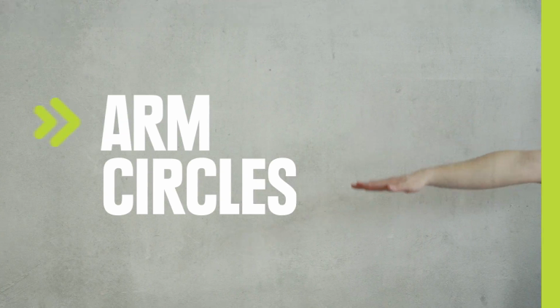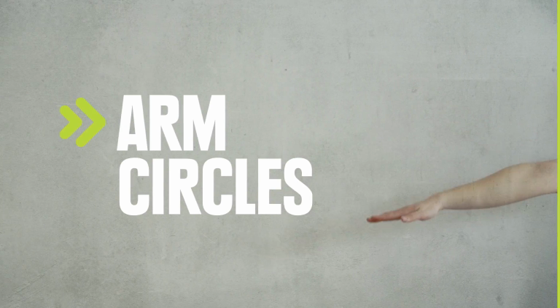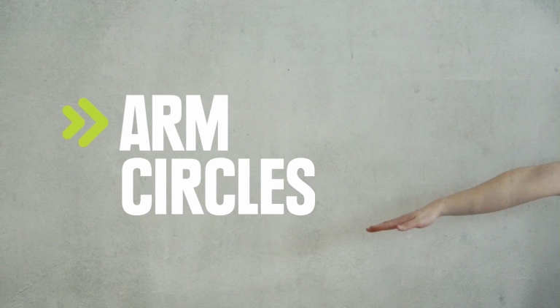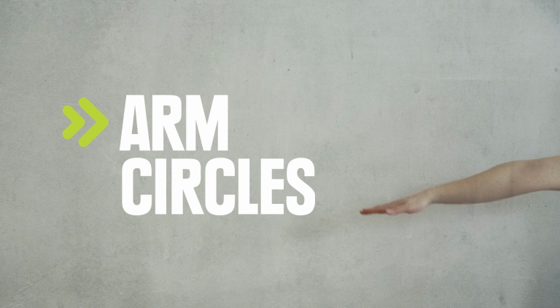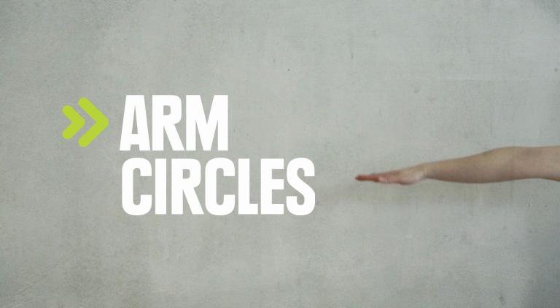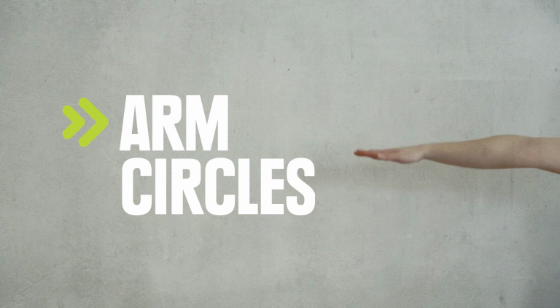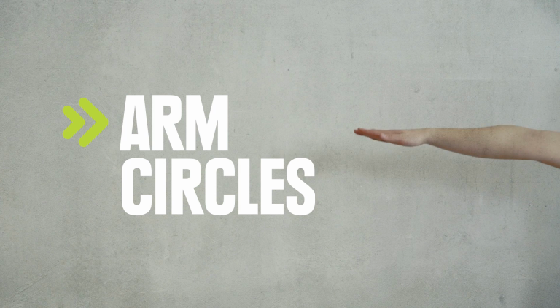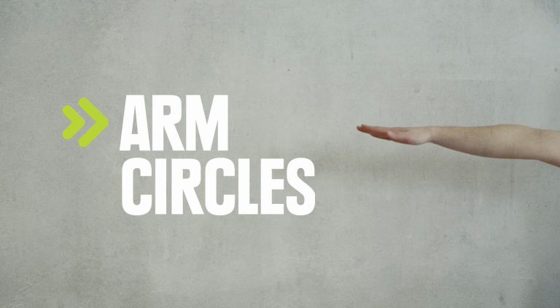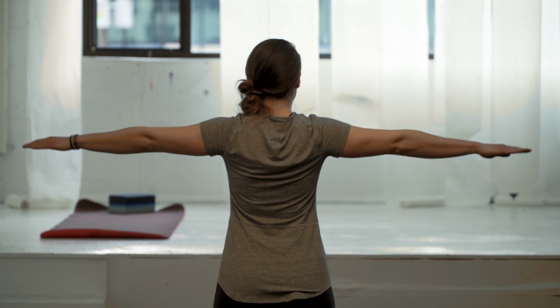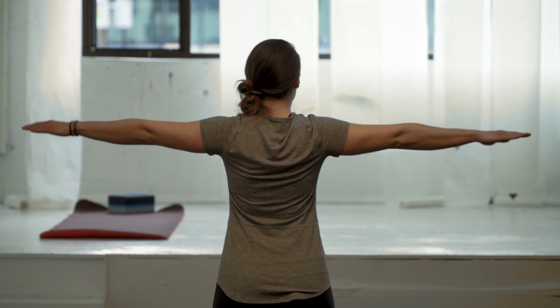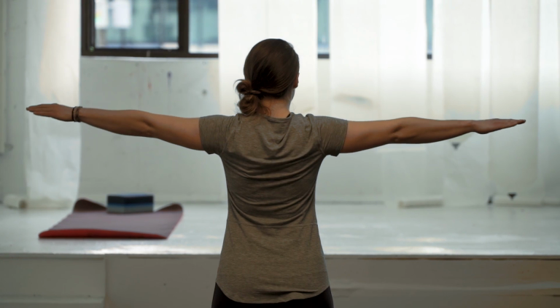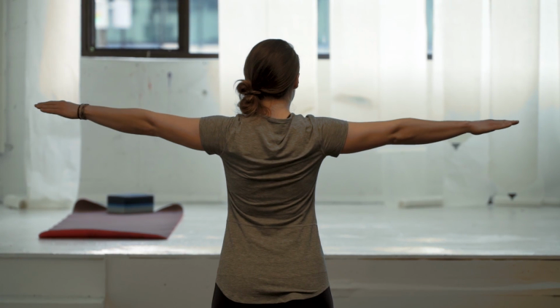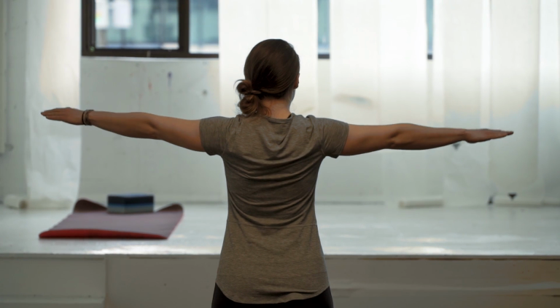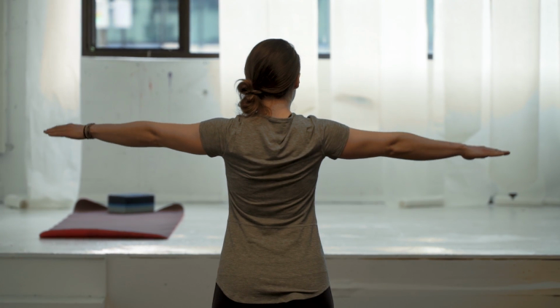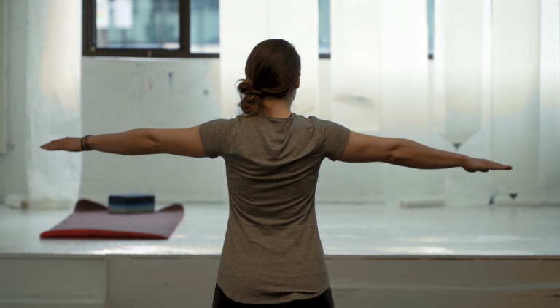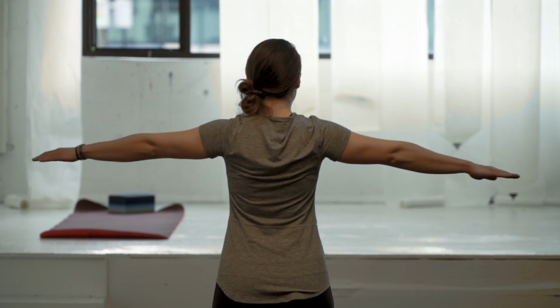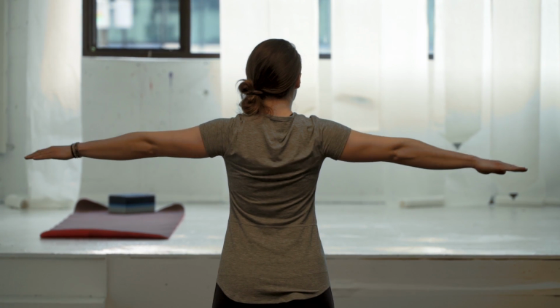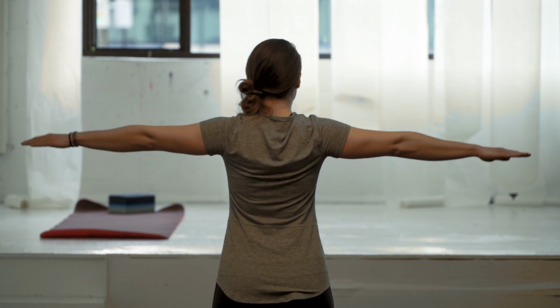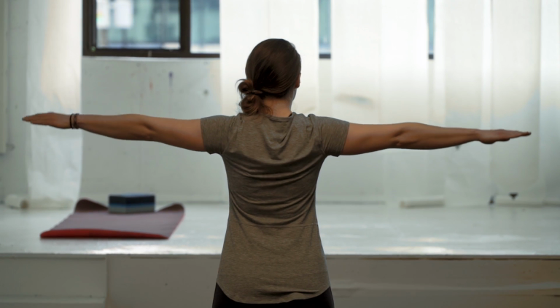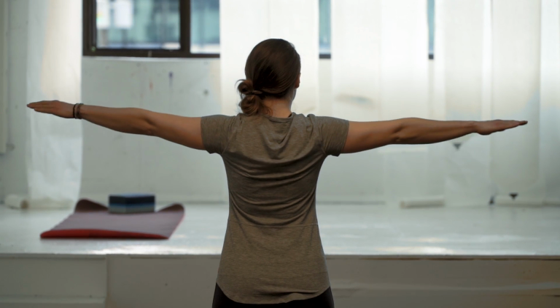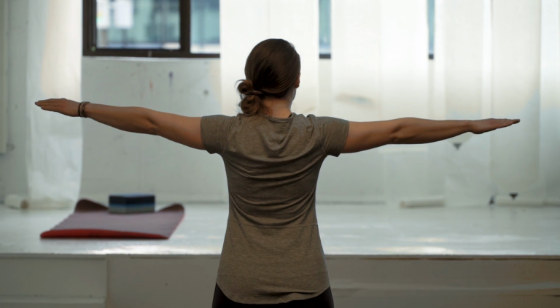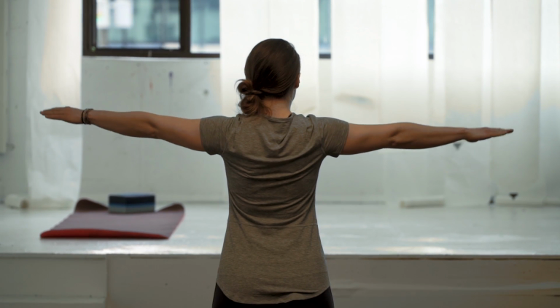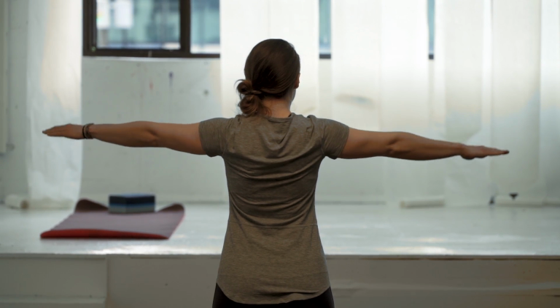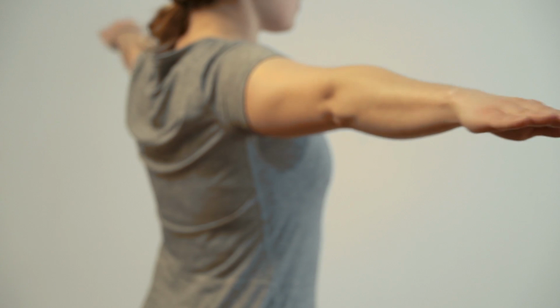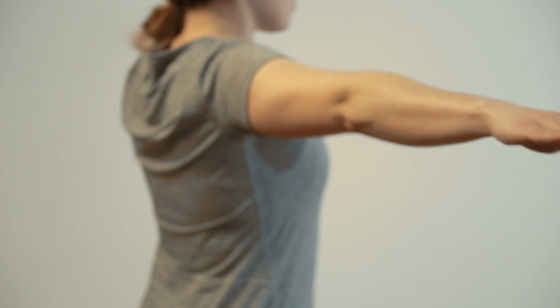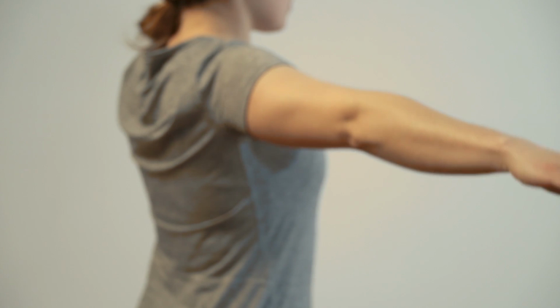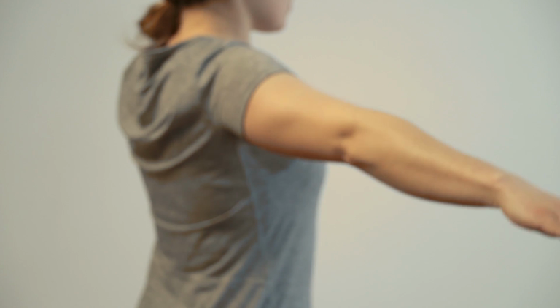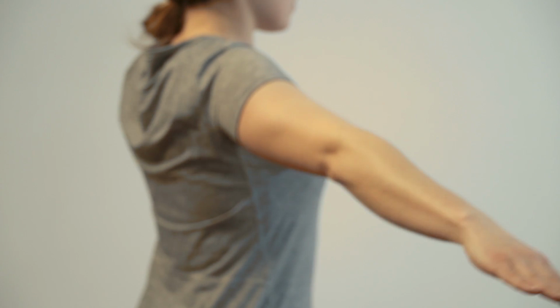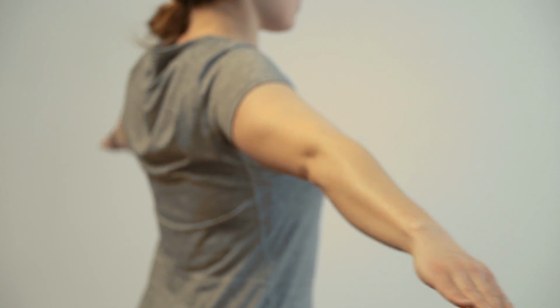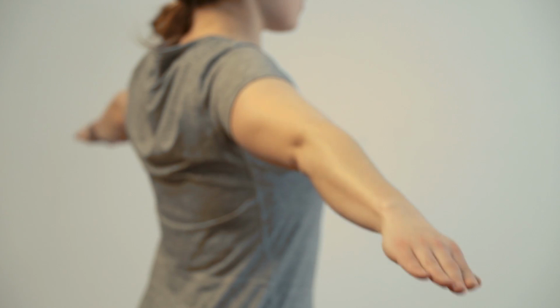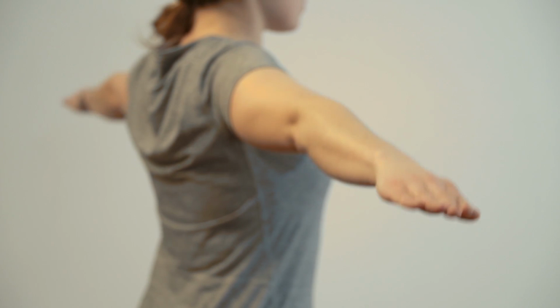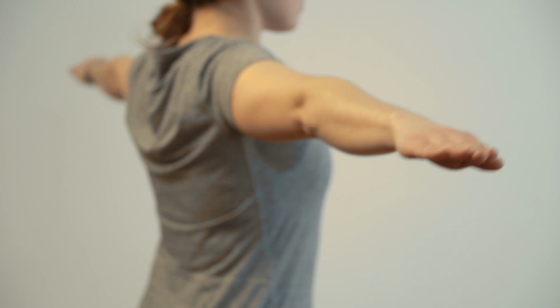Arm circles. Point your arms out to the side at shoulder height and move them in small circles.